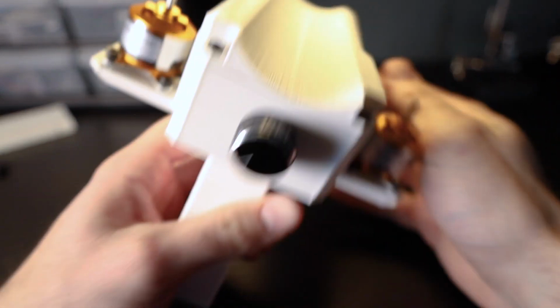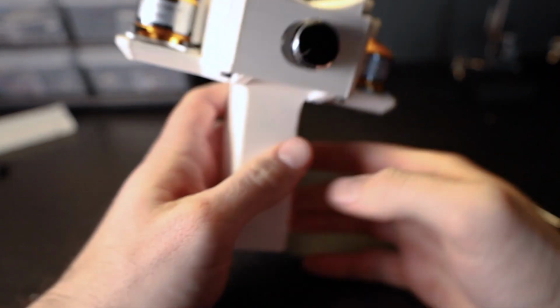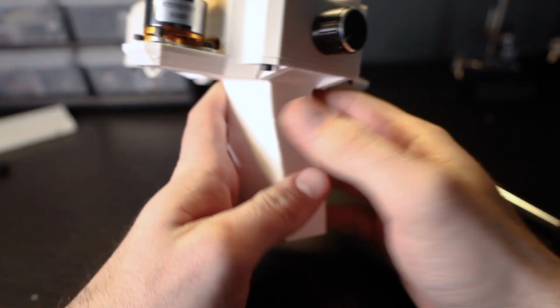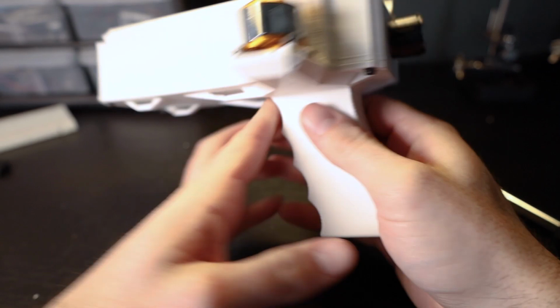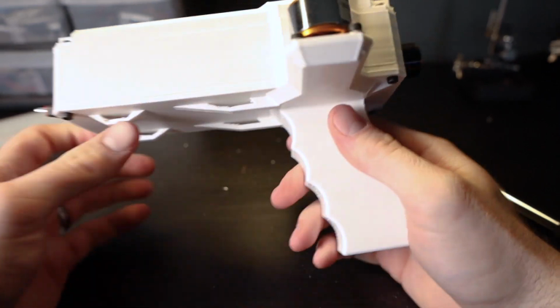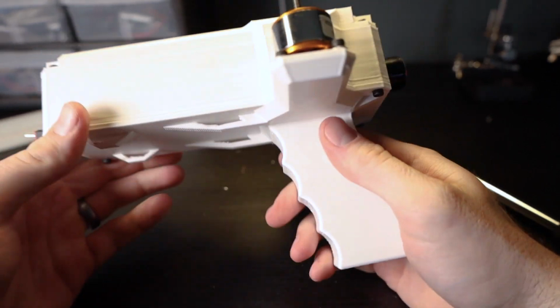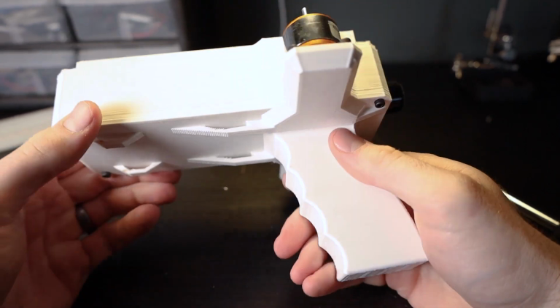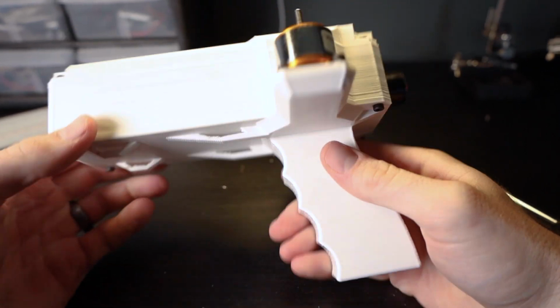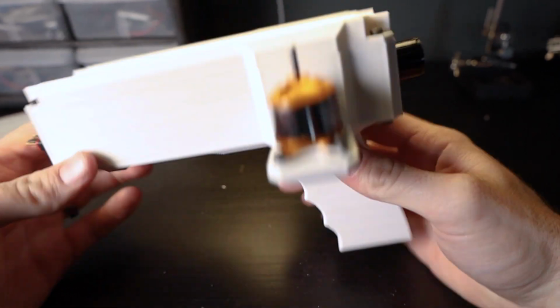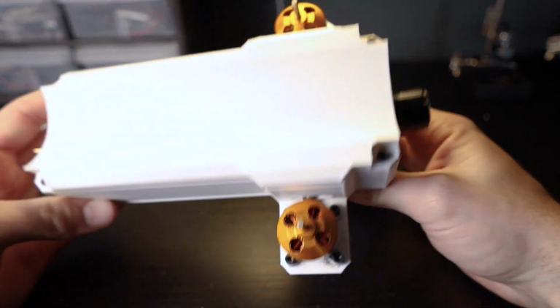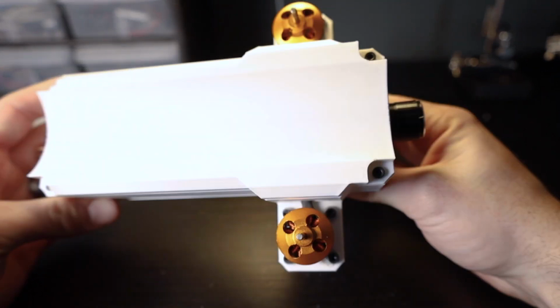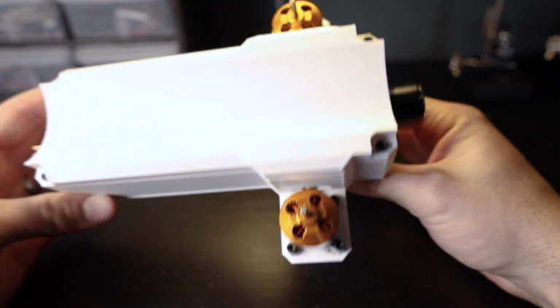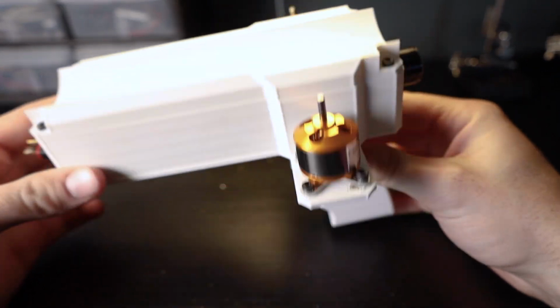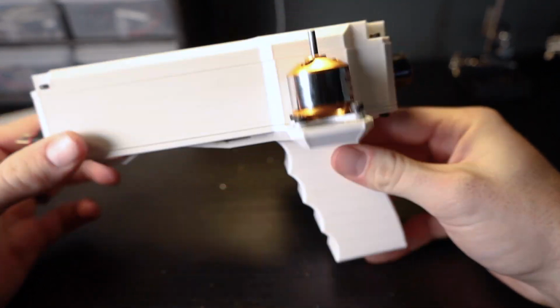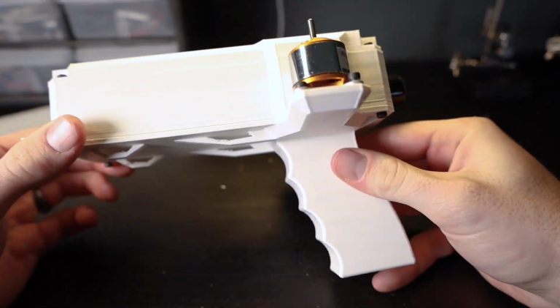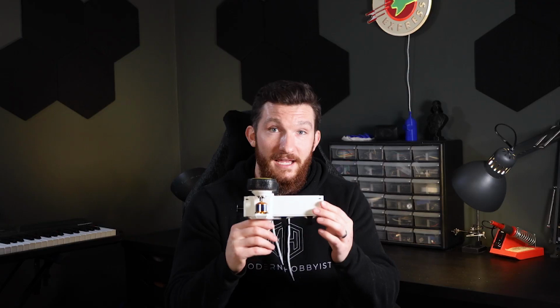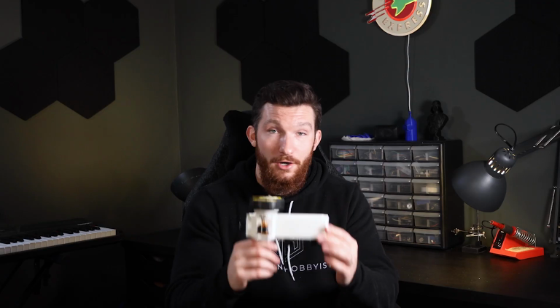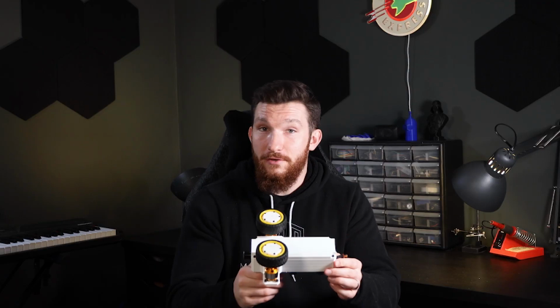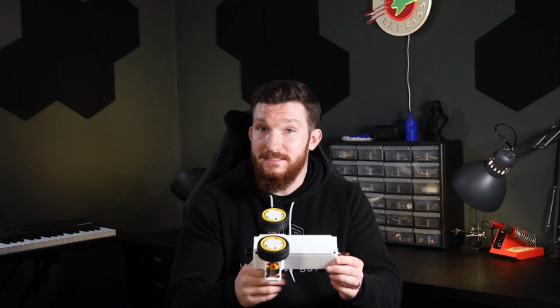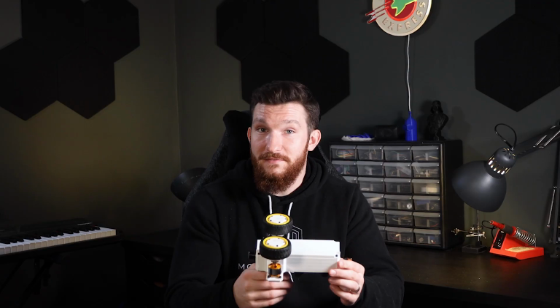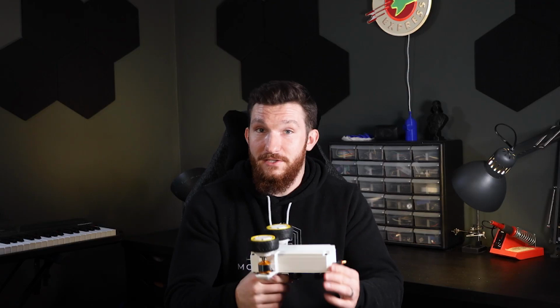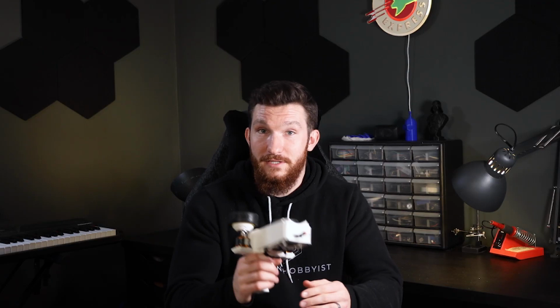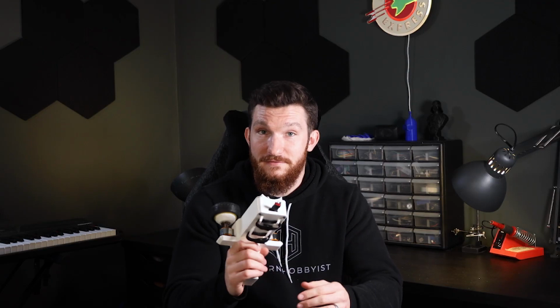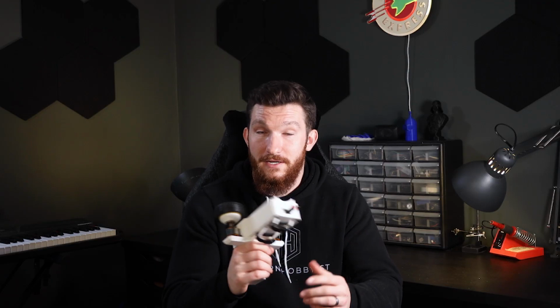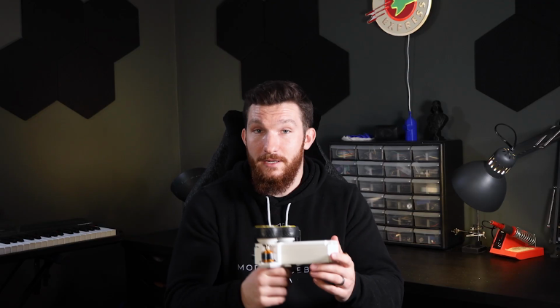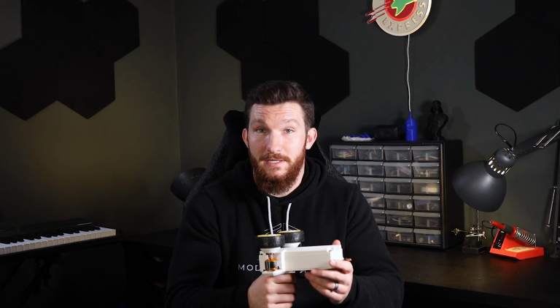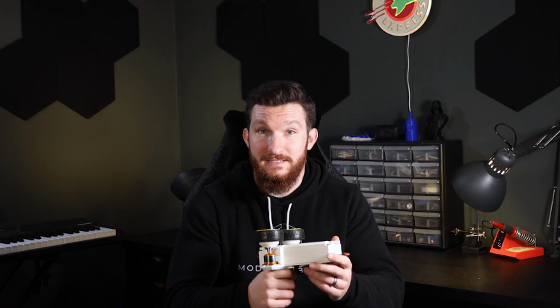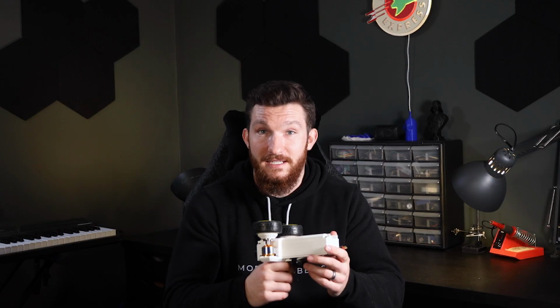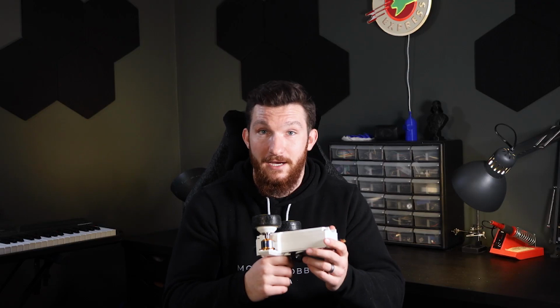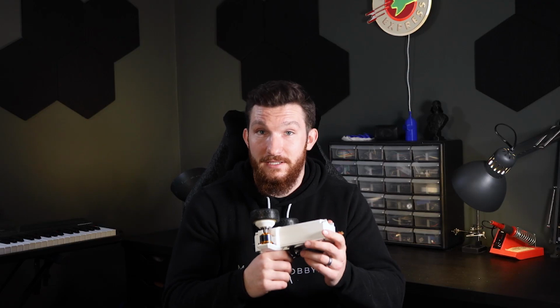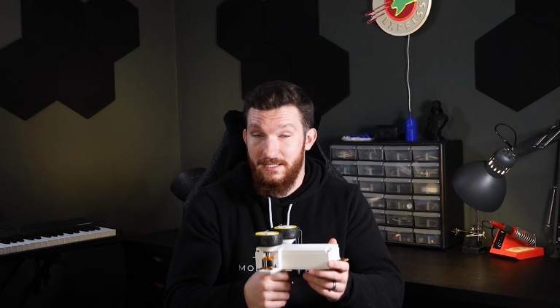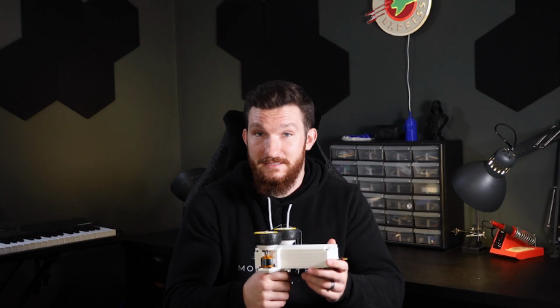Alright, I finally got this thing all put together and all that's left to do is fire it up and see how it does.